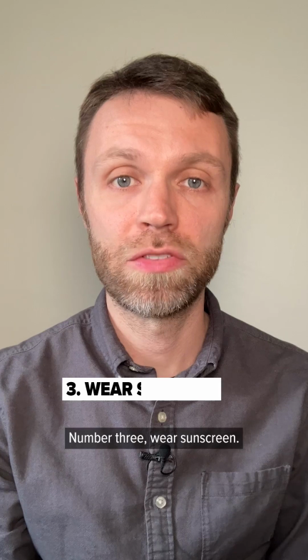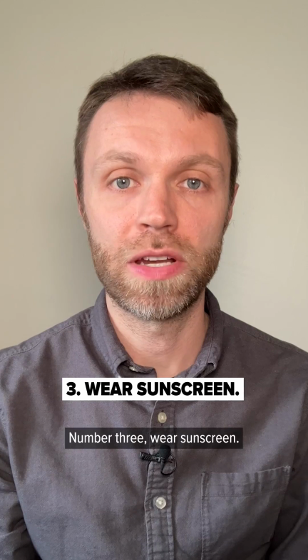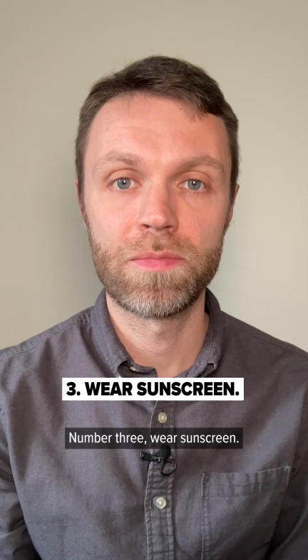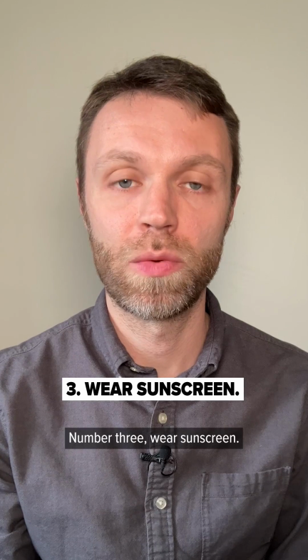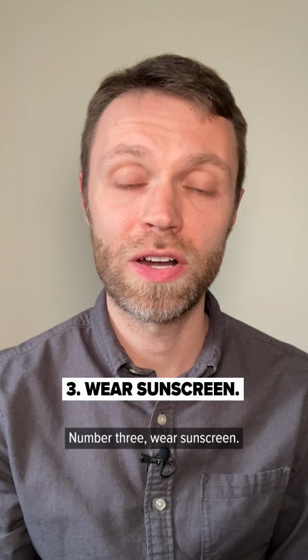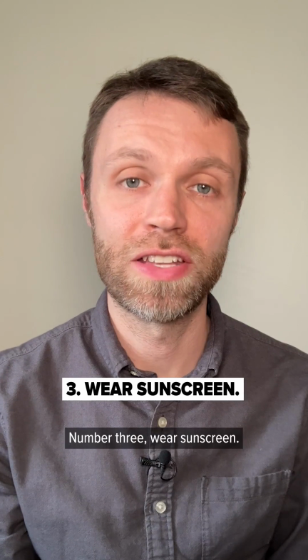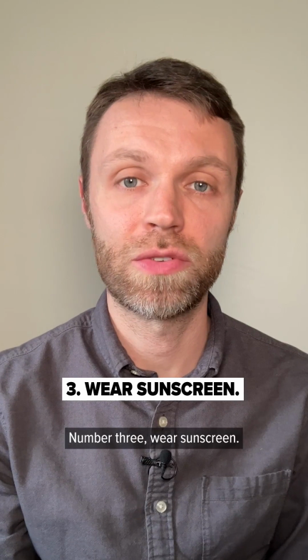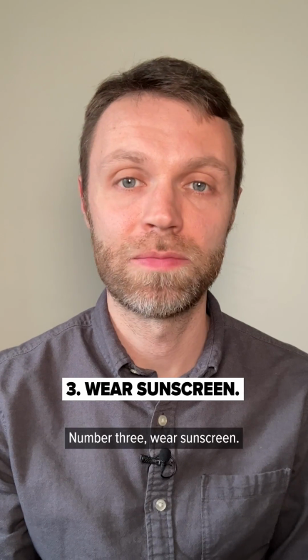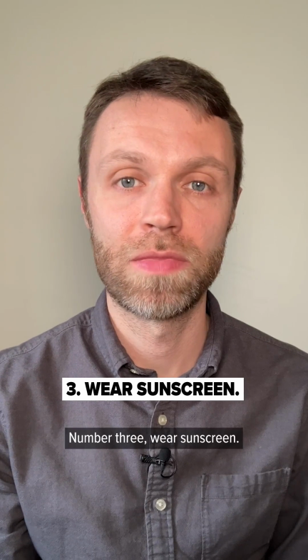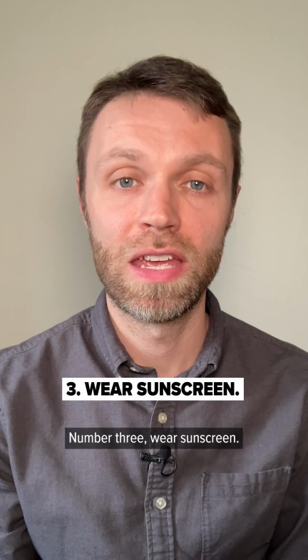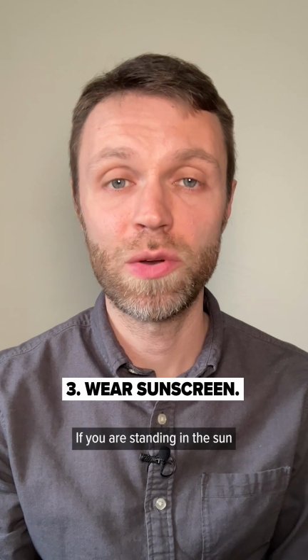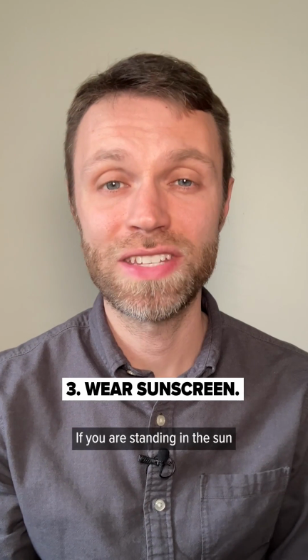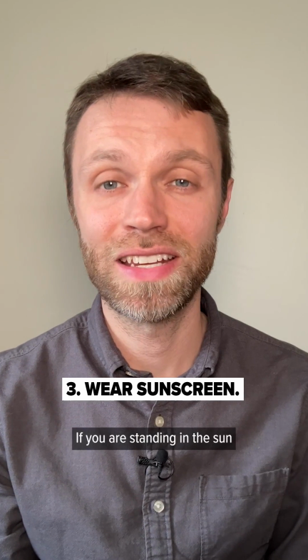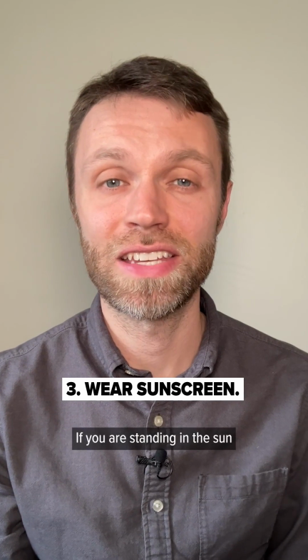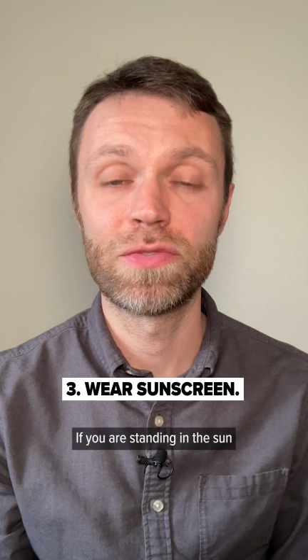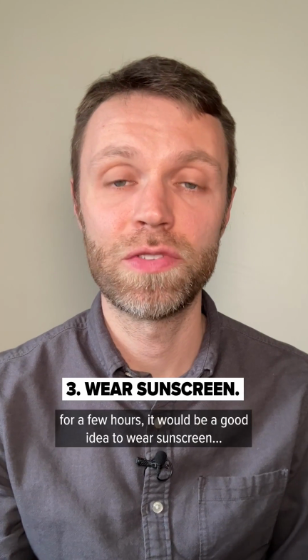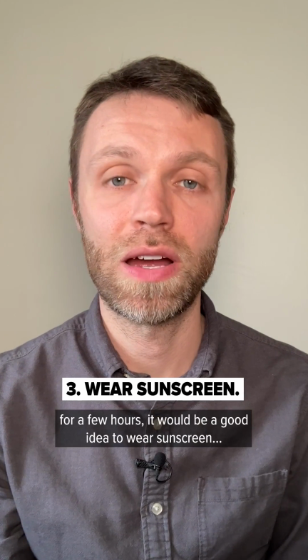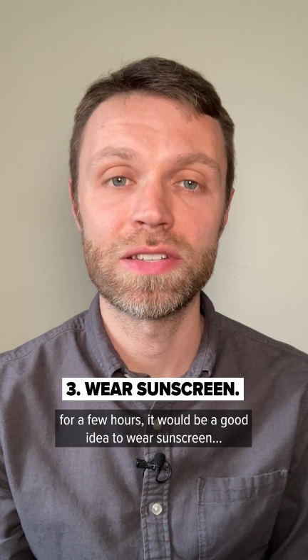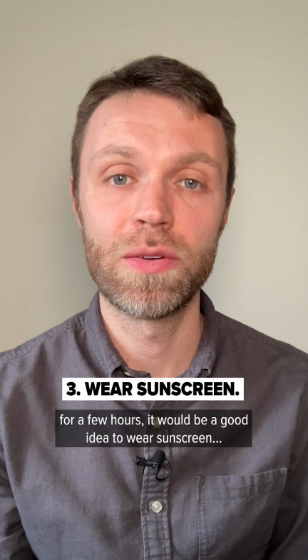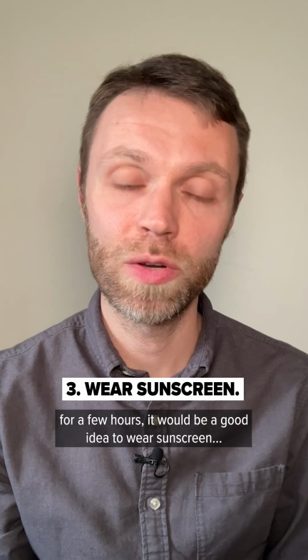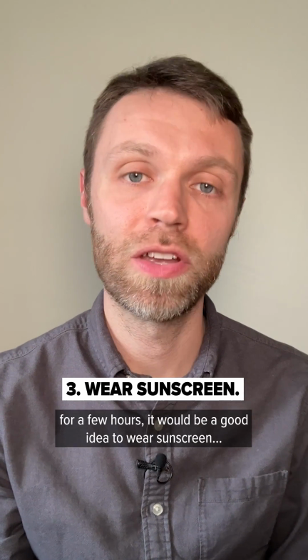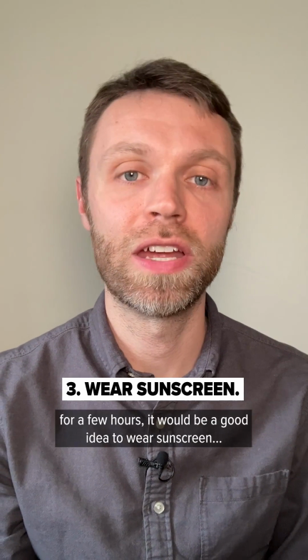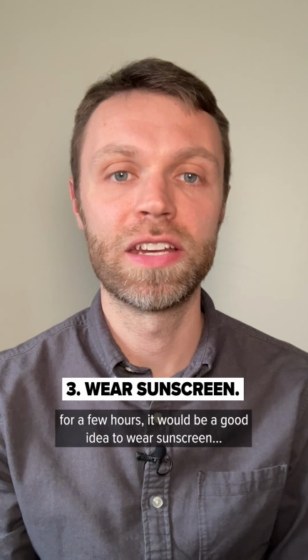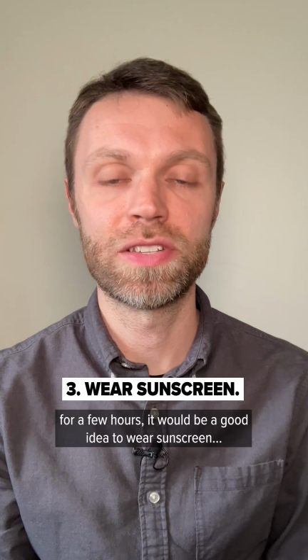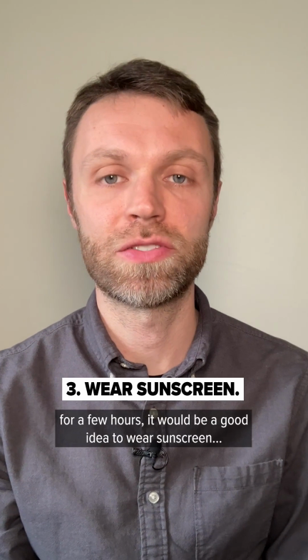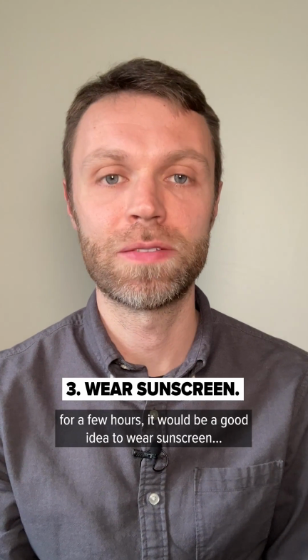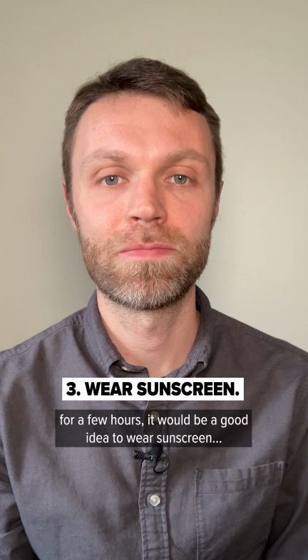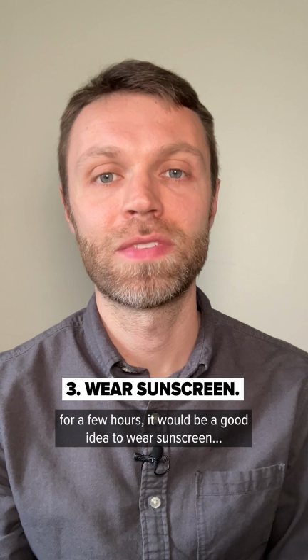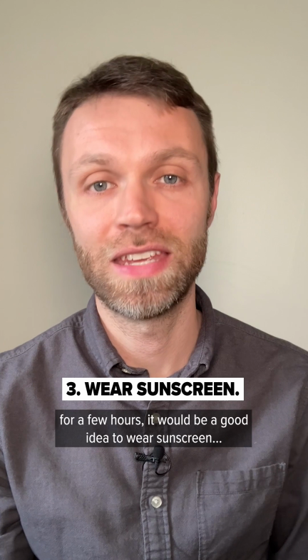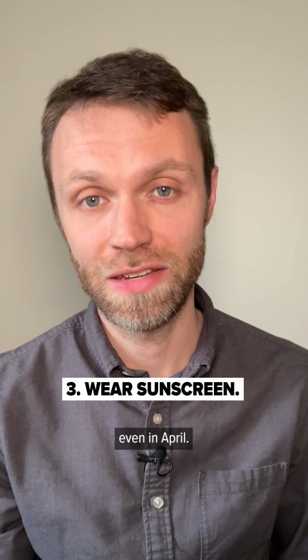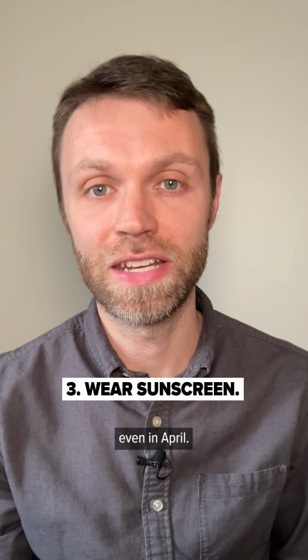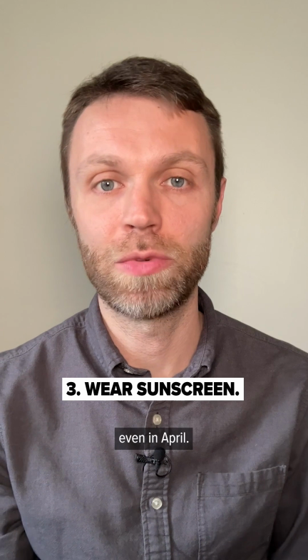Number three, wear sunscreen. If you are standing in the sun for a few hours, it would be a good idea to wear sunscreen, even in April.